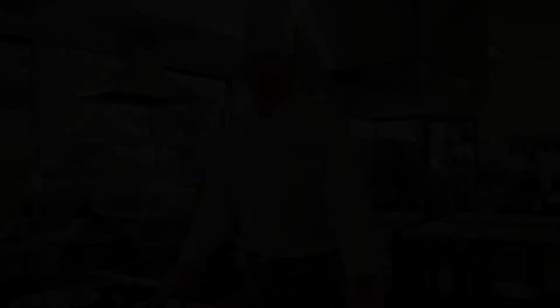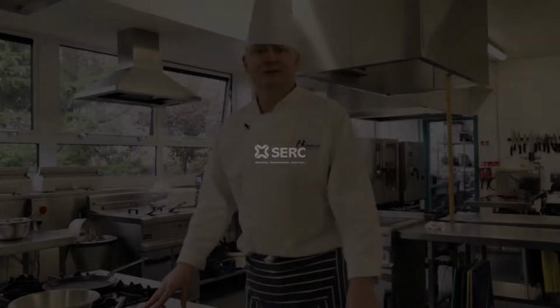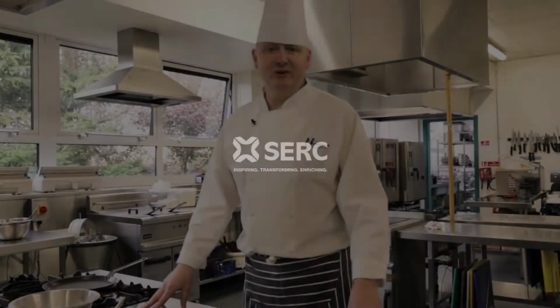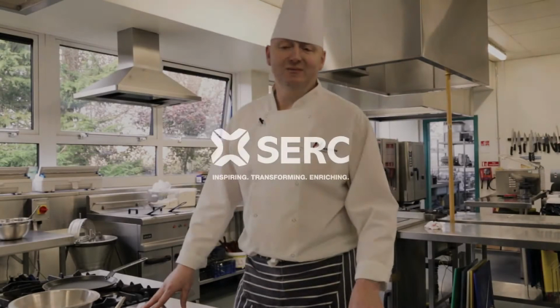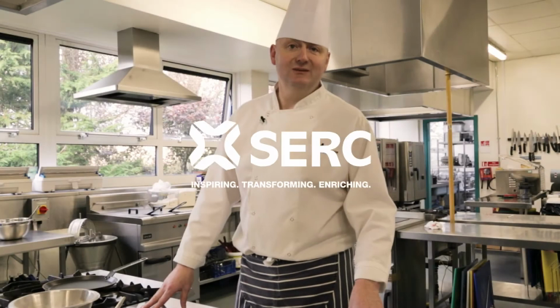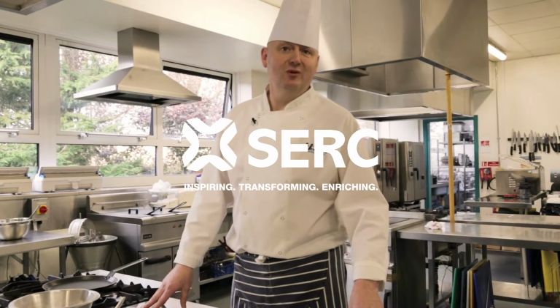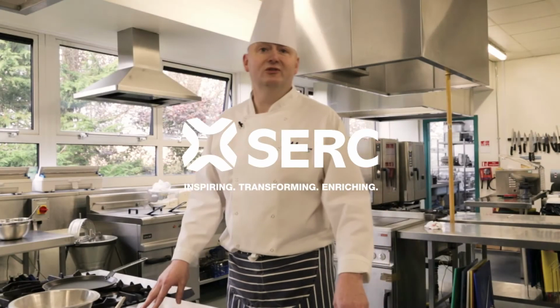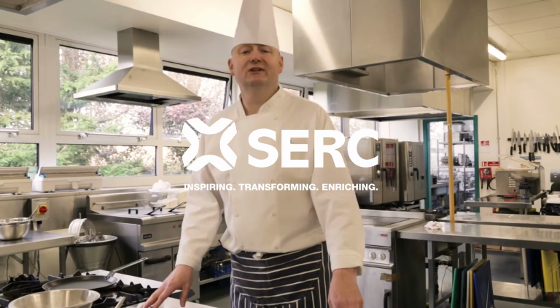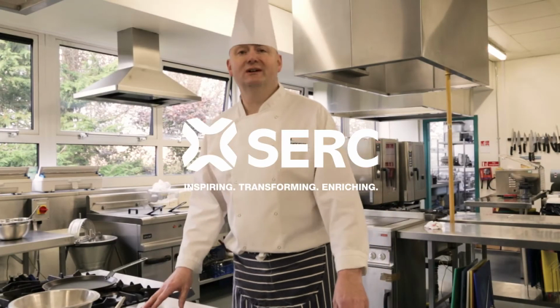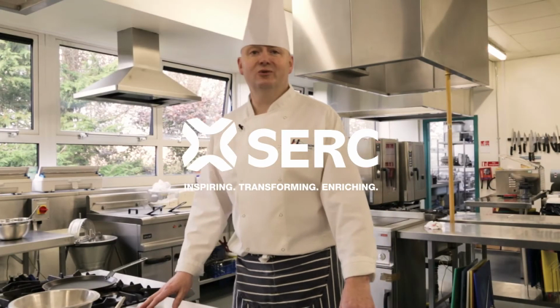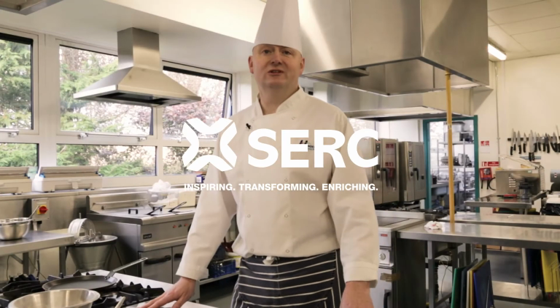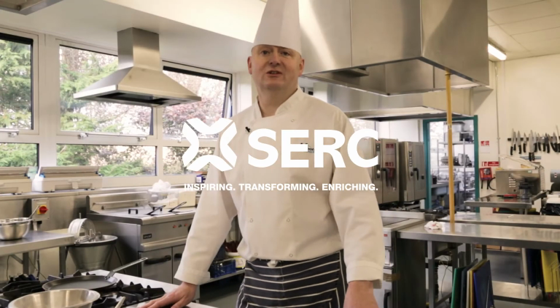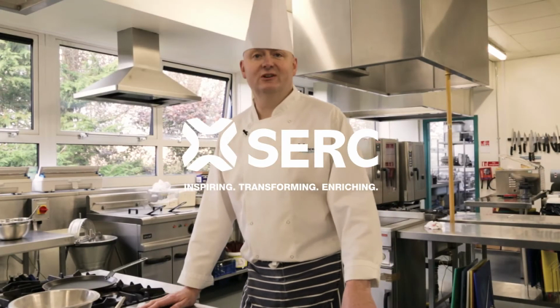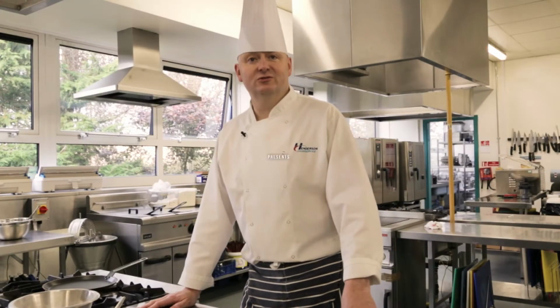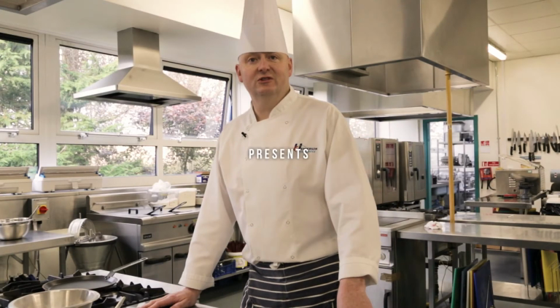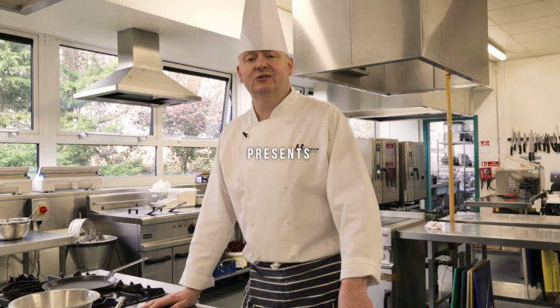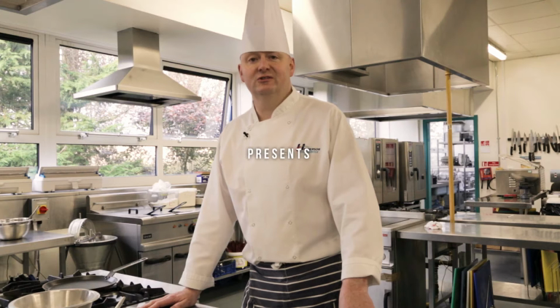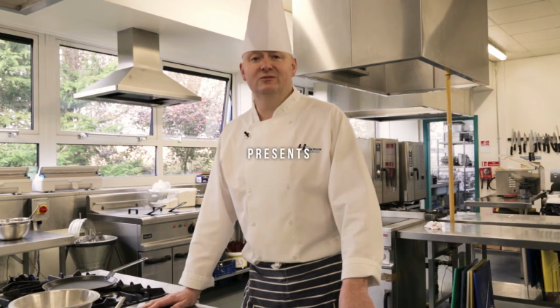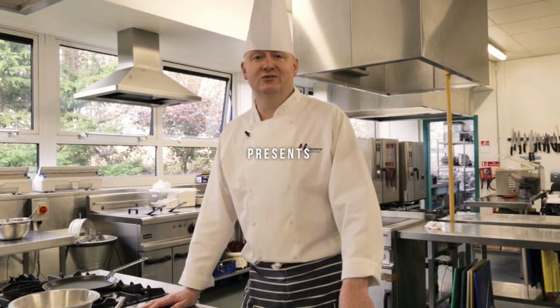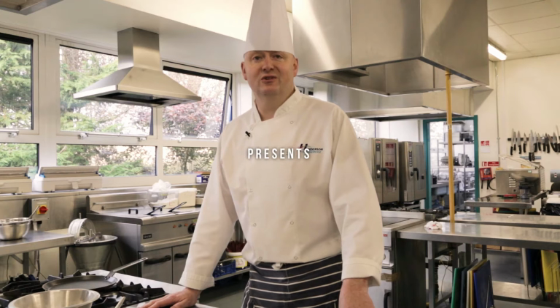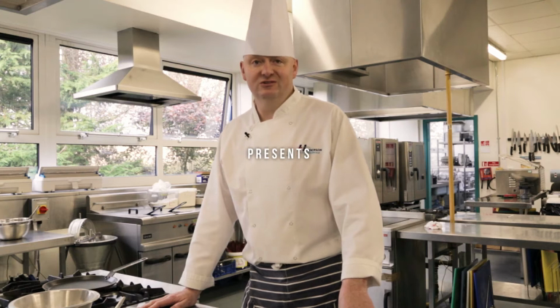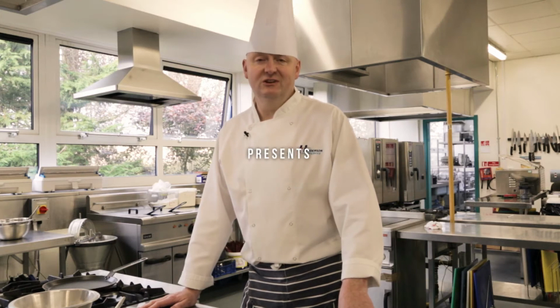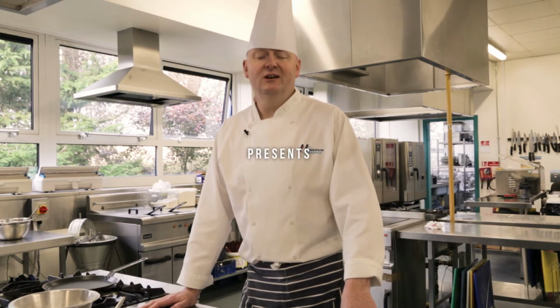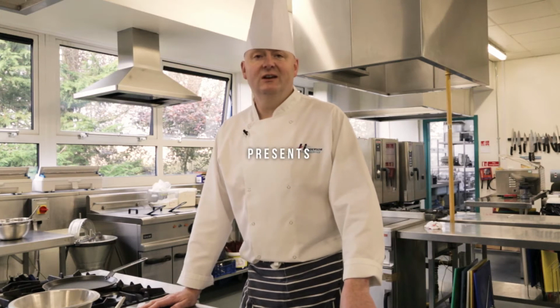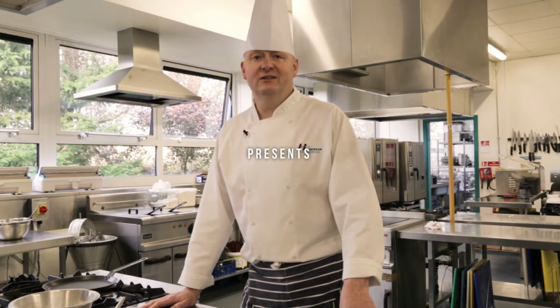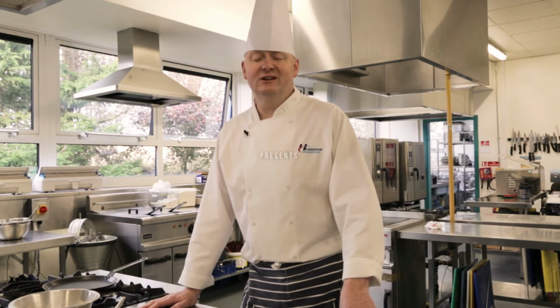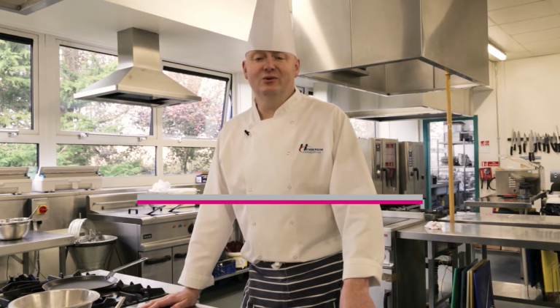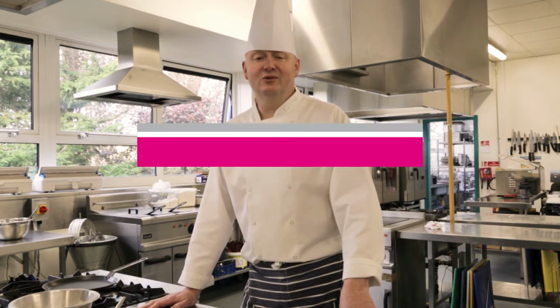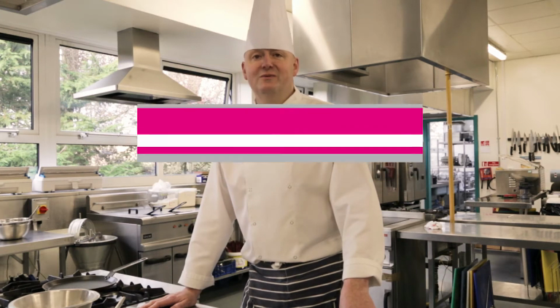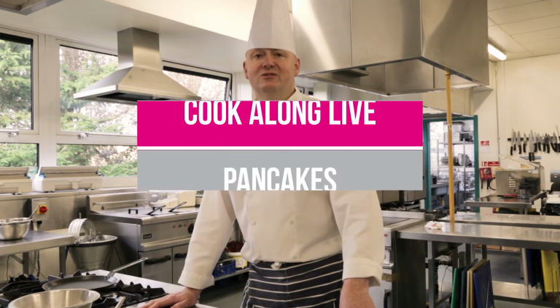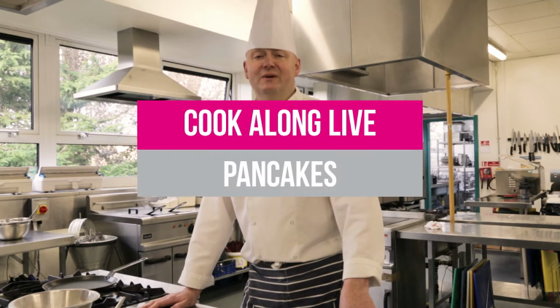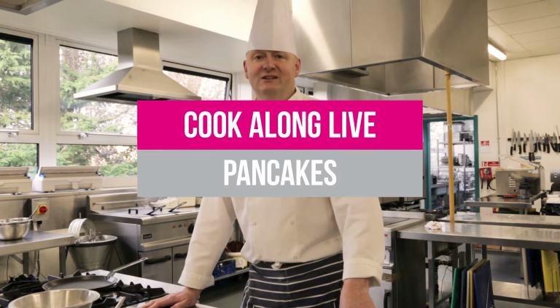Good morning, my name is Tom McClooney and I'm one of the chef lecturers at South Eastern Regional College. Today we're going to be making some pancakes.